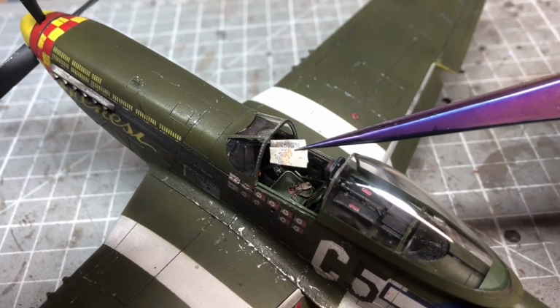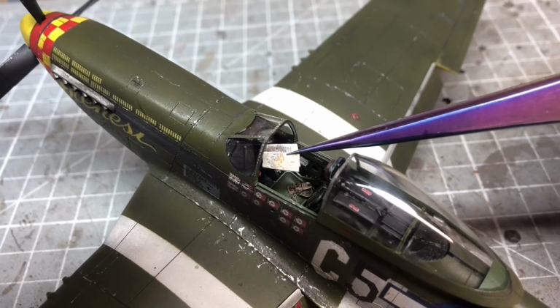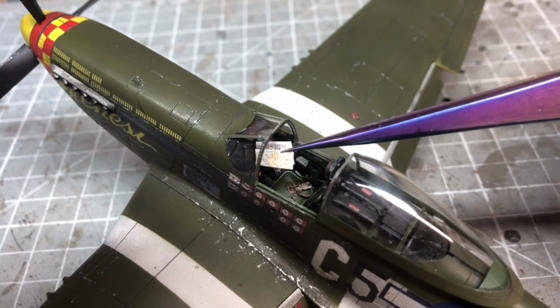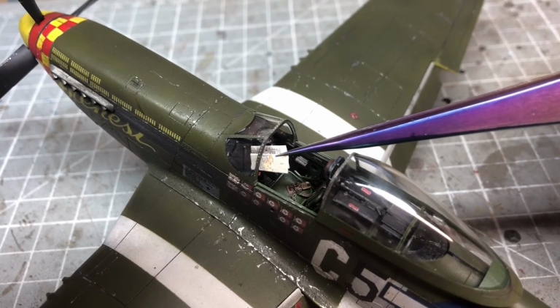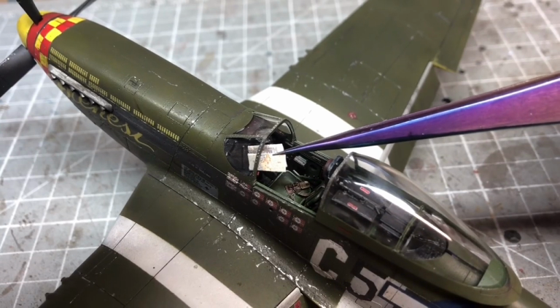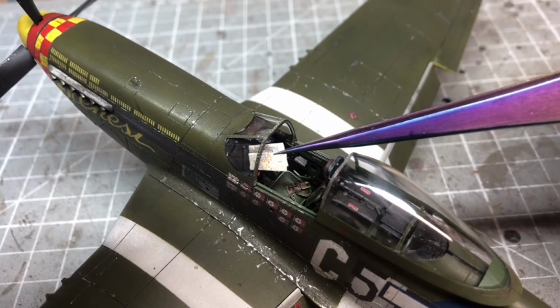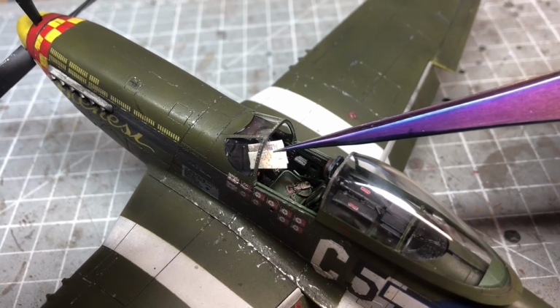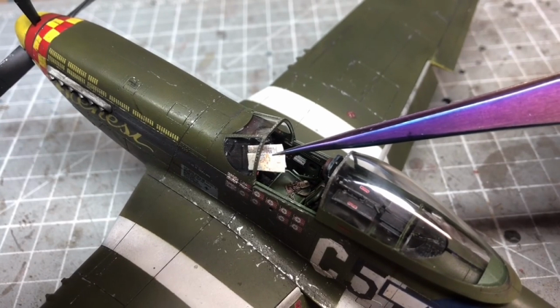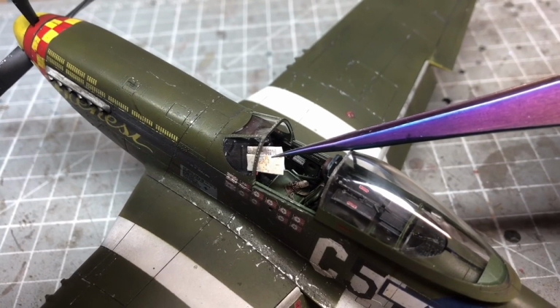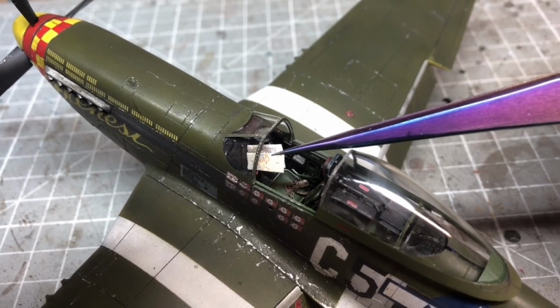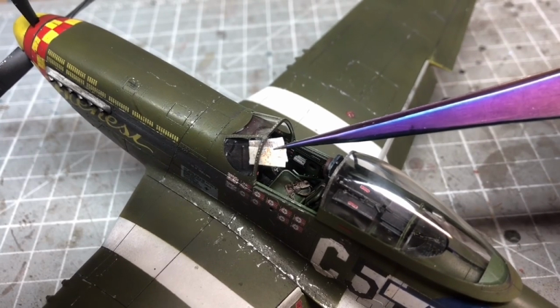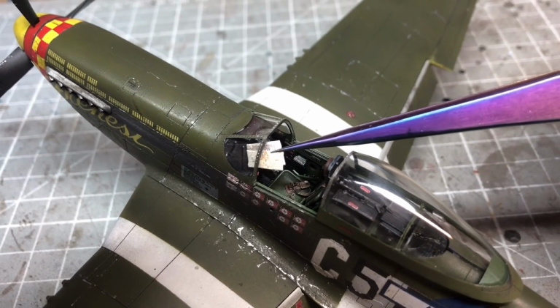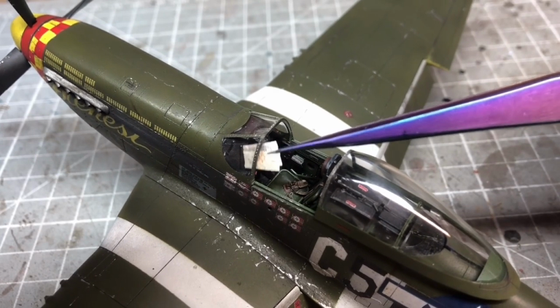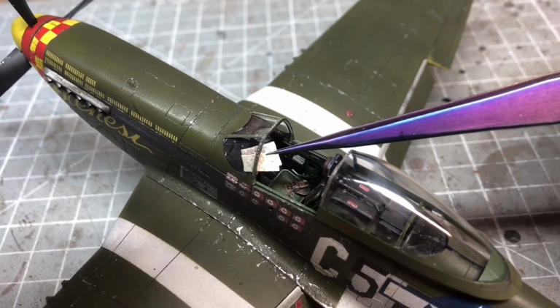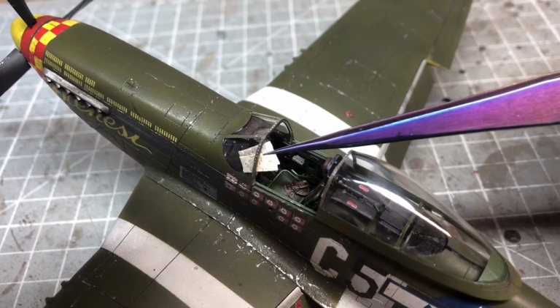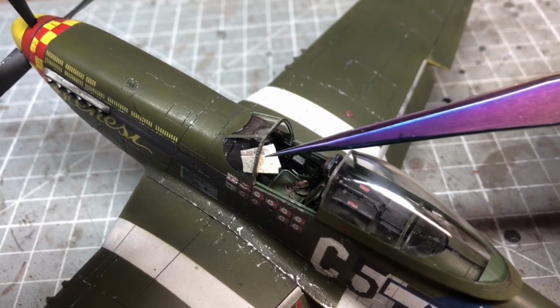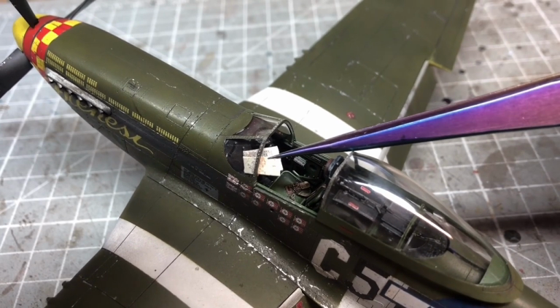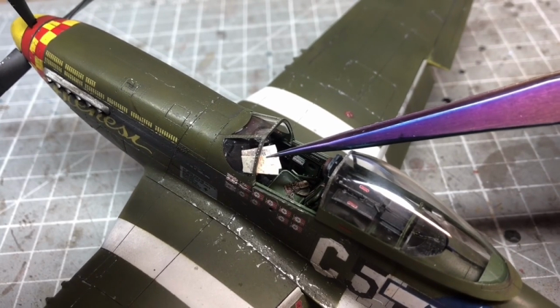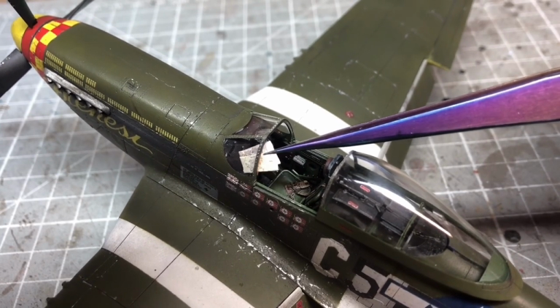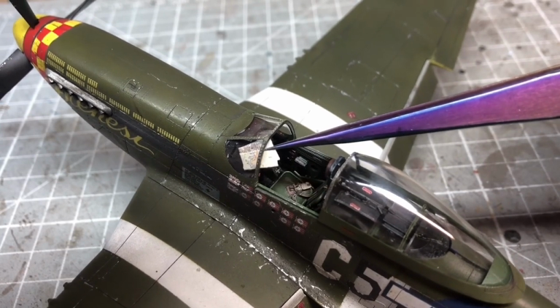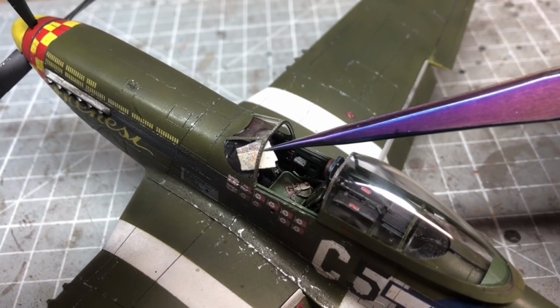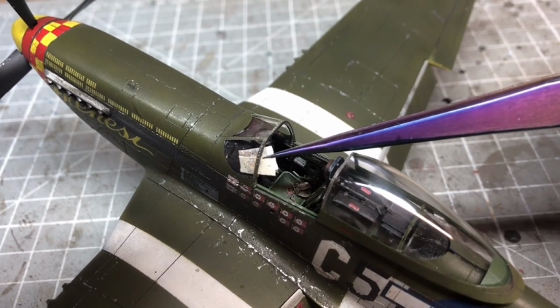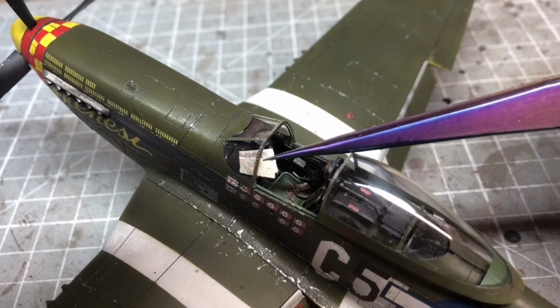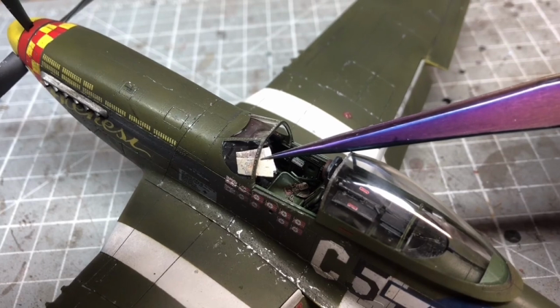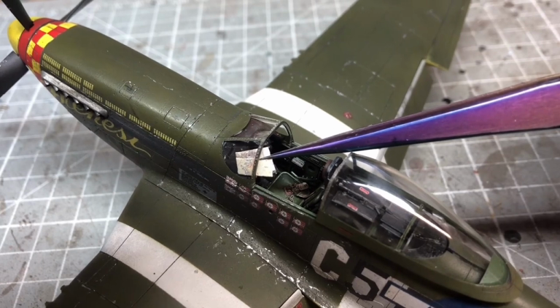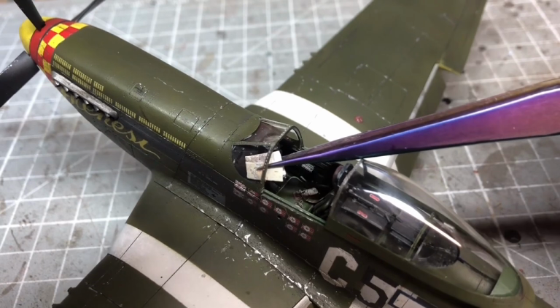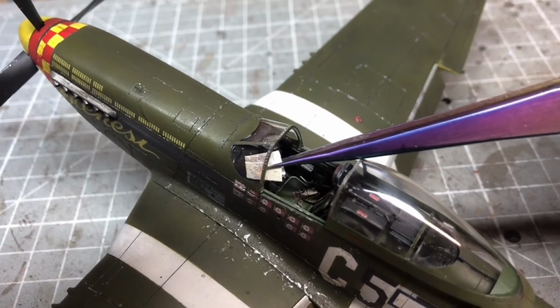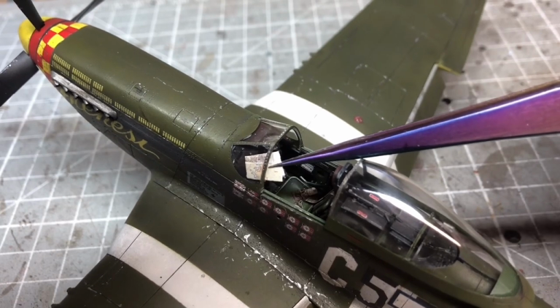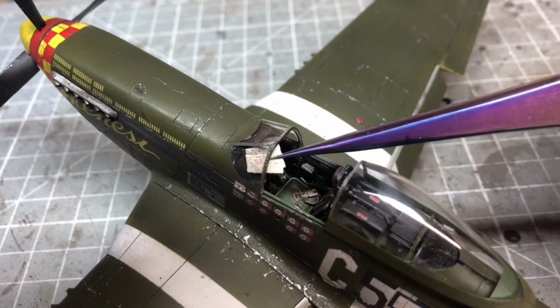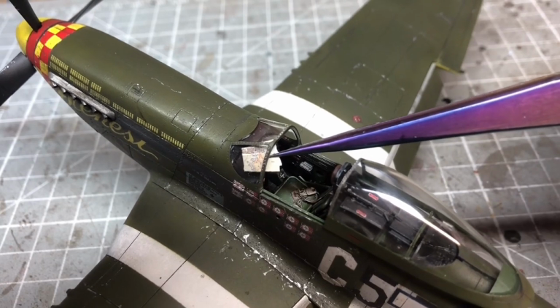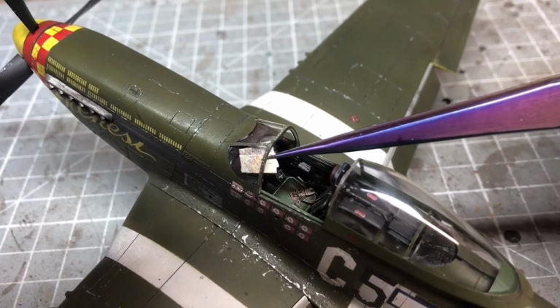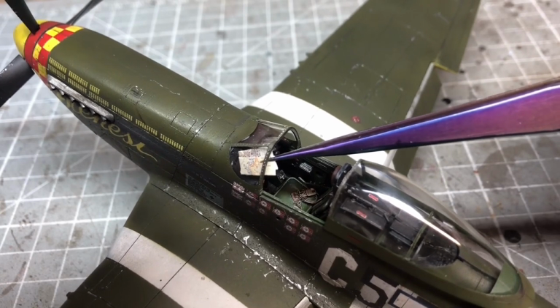The very last thing I did was add a couple of maps in the cockpit that I just printed off the internet.